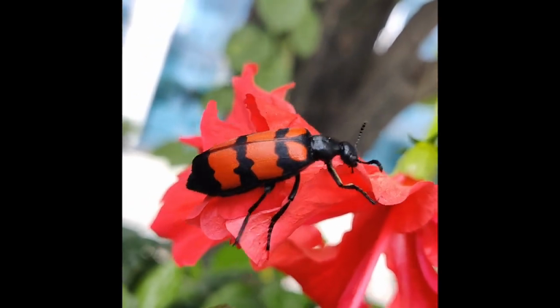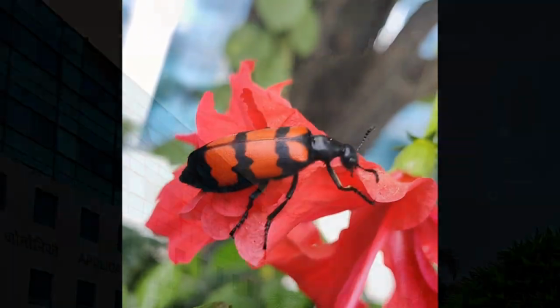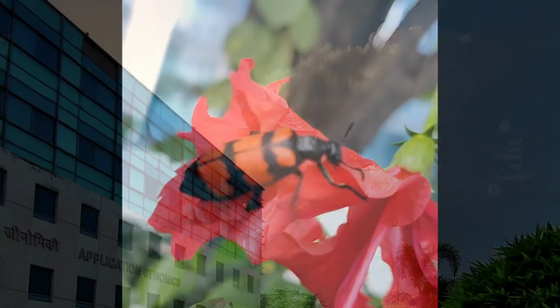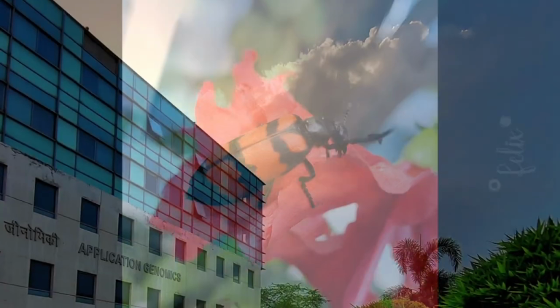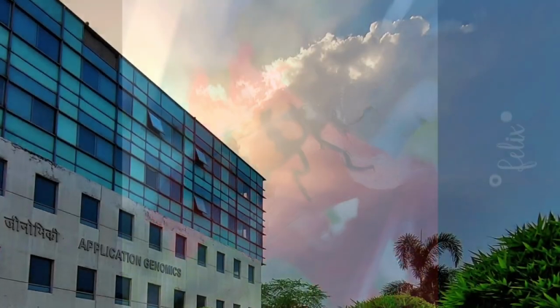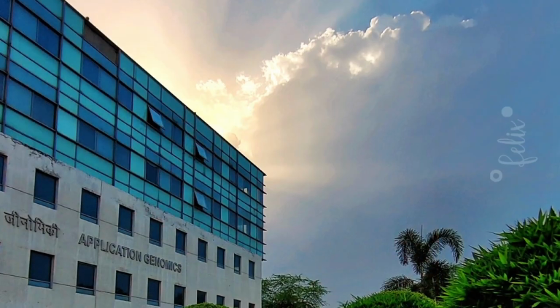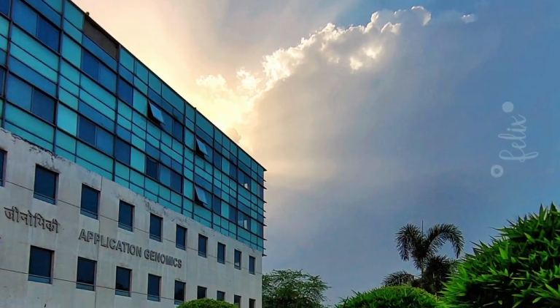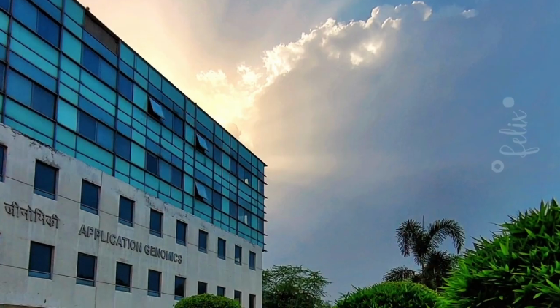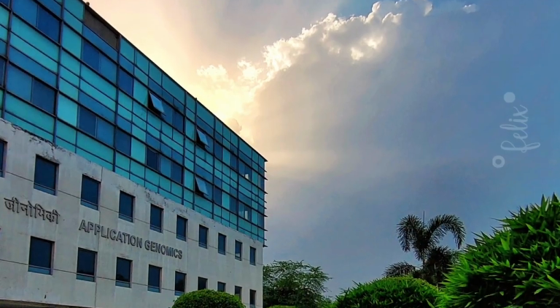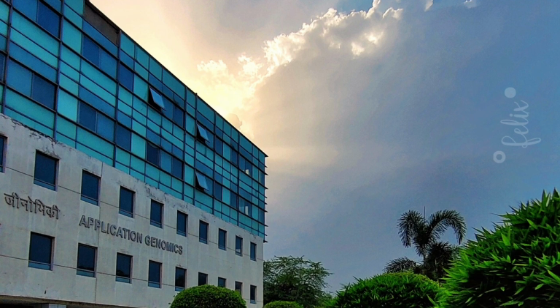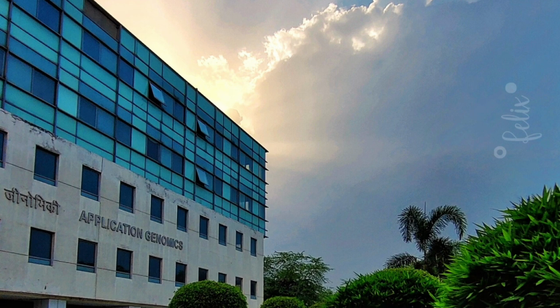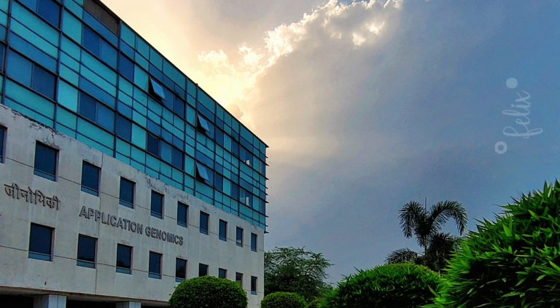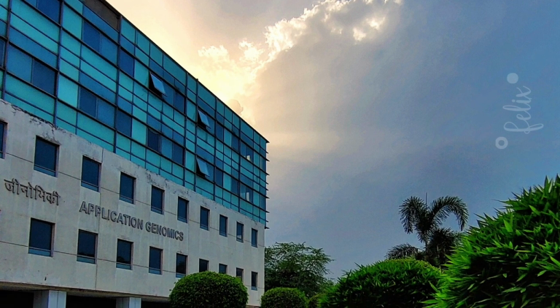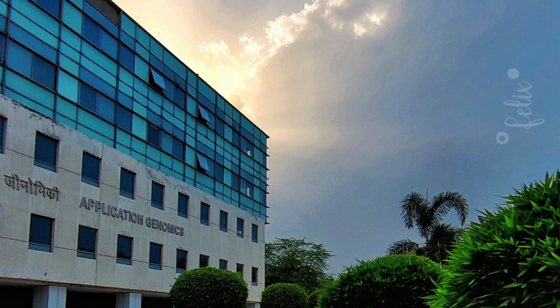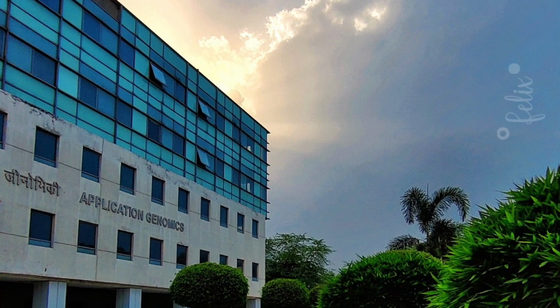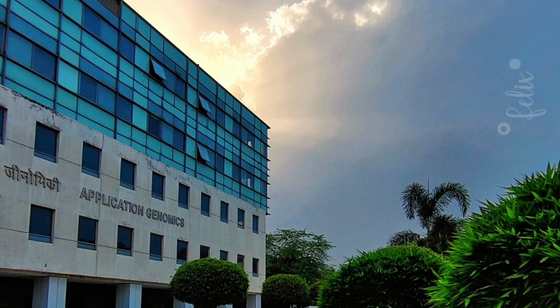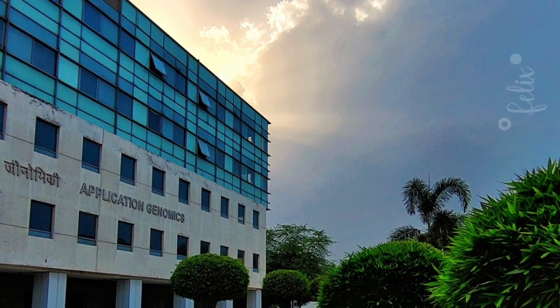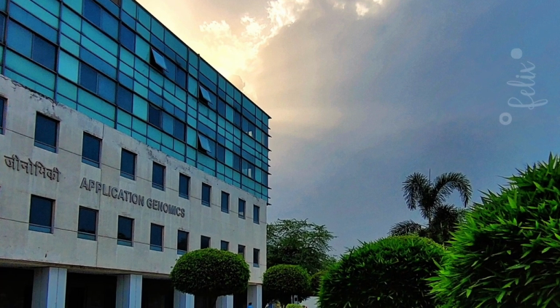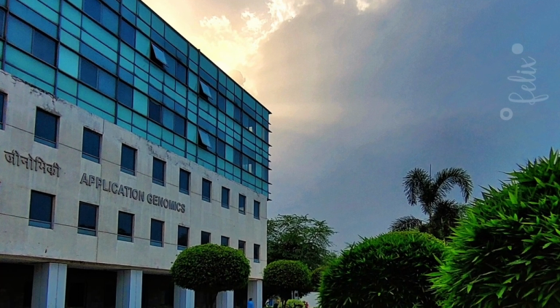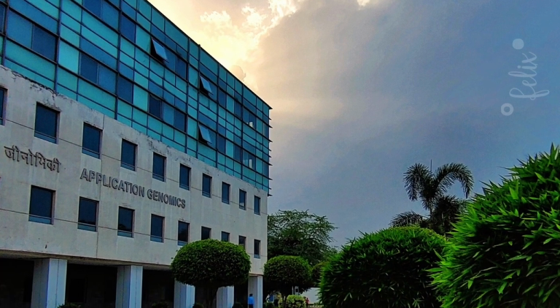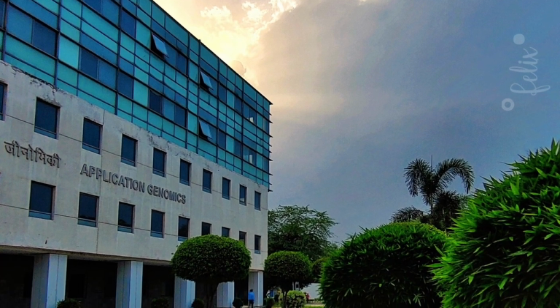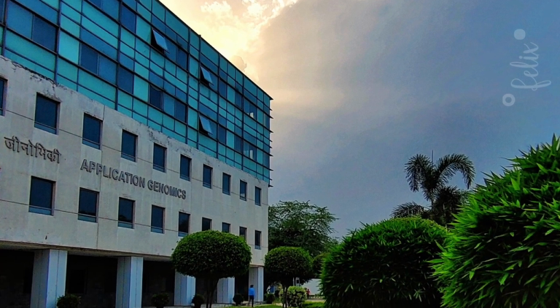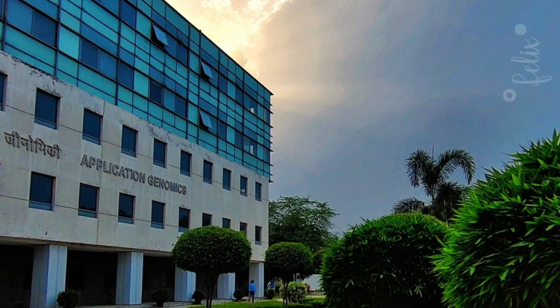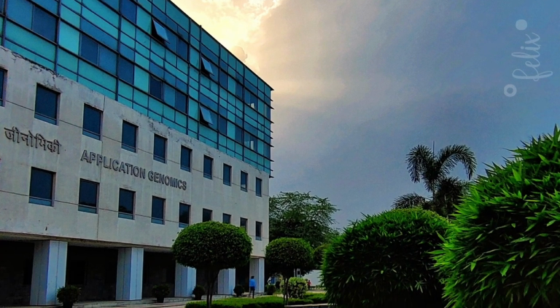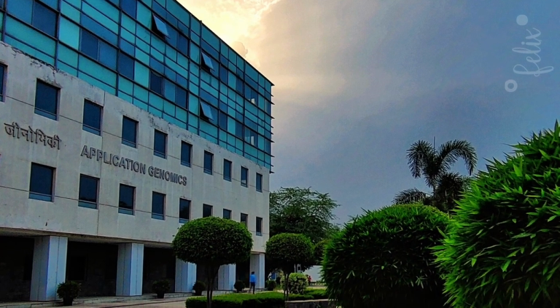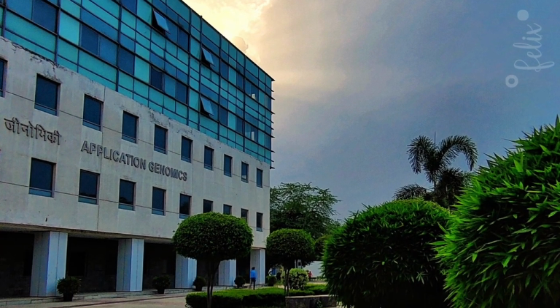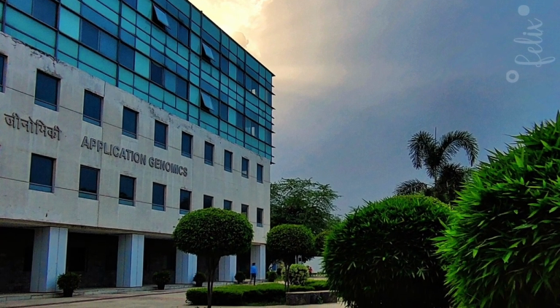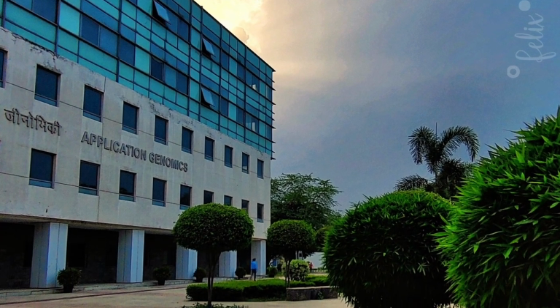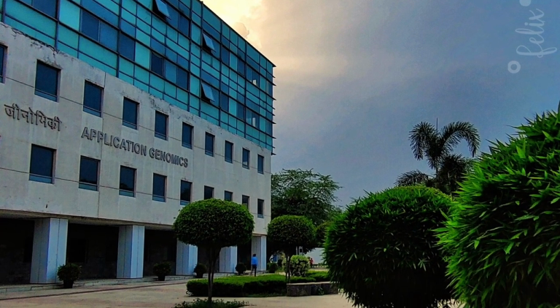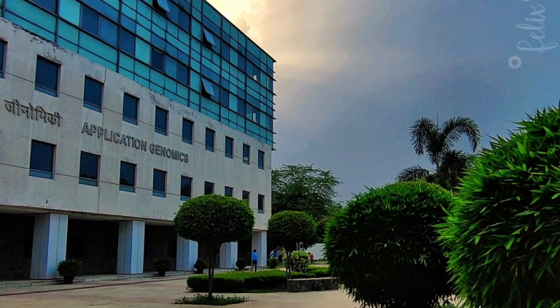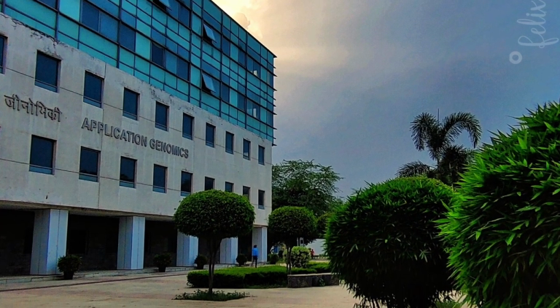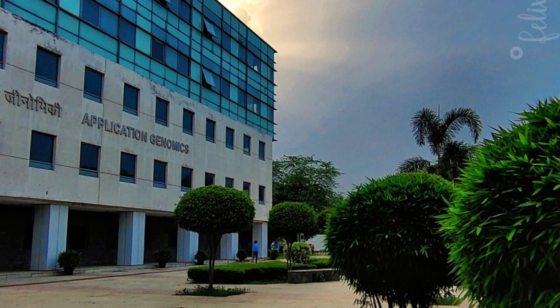Our IGIB campus is home to many more such inhabitants. Do you want to know more about them? Stay tuned.